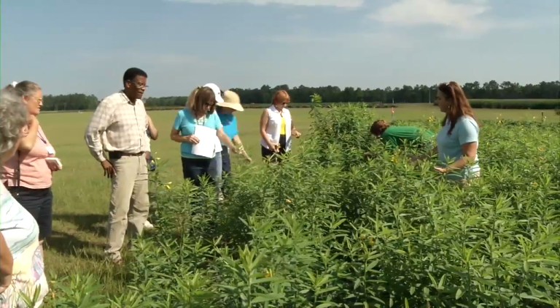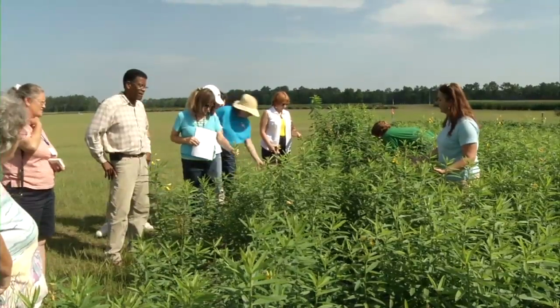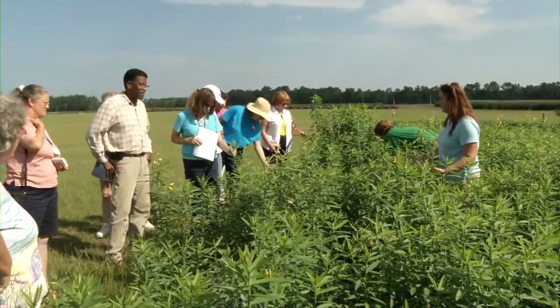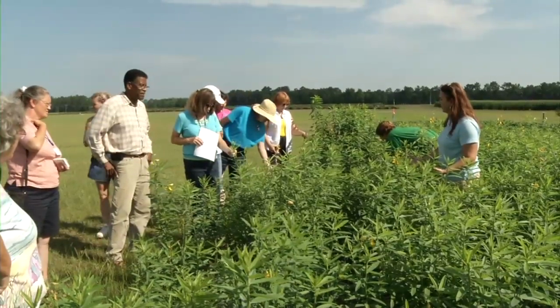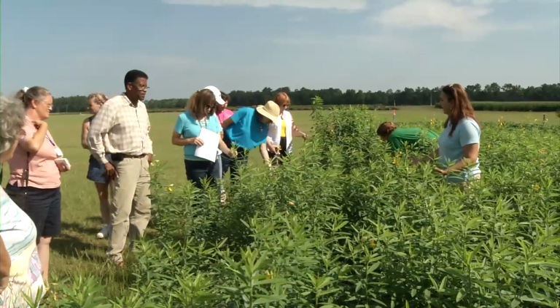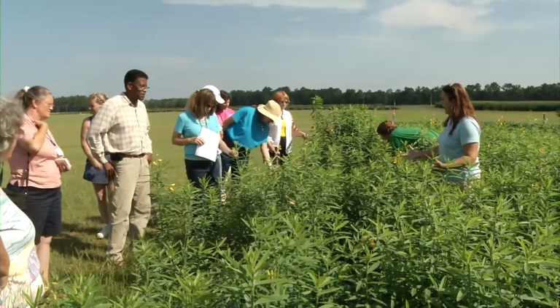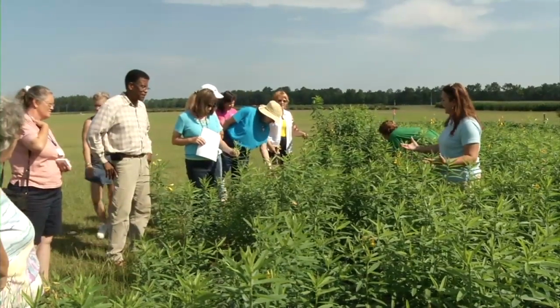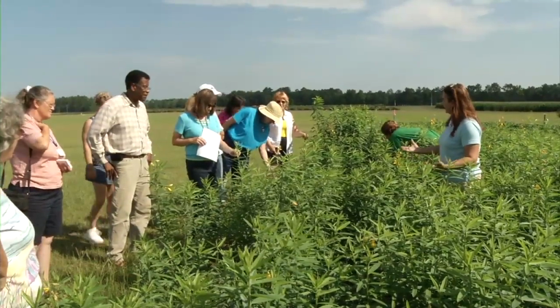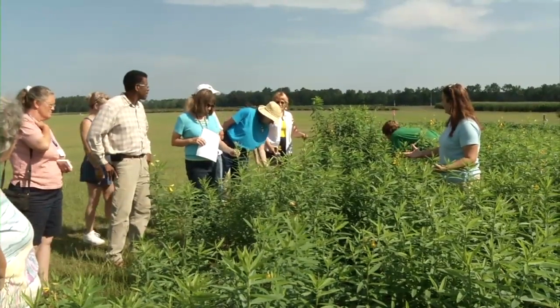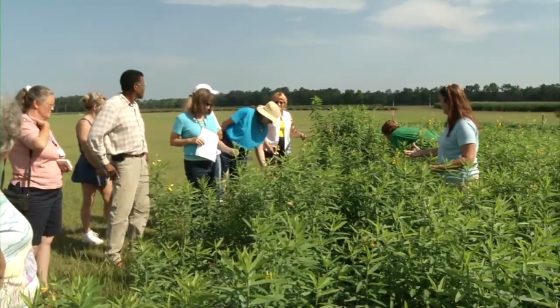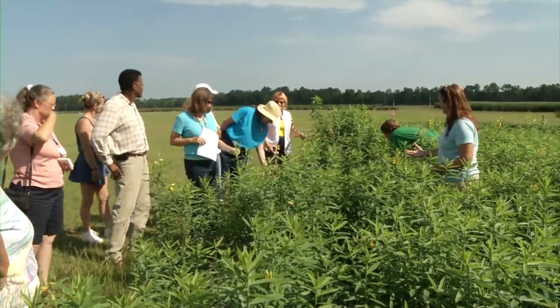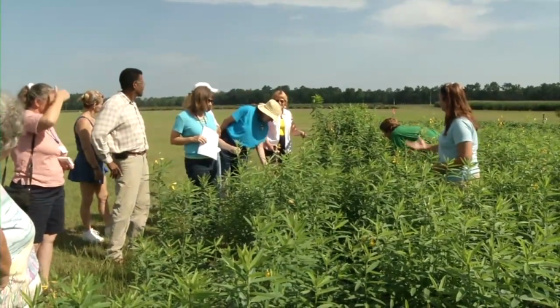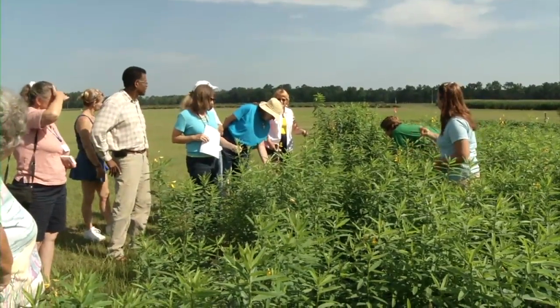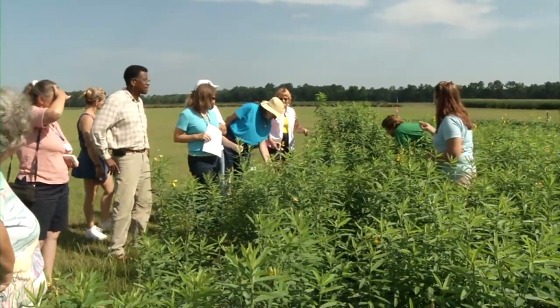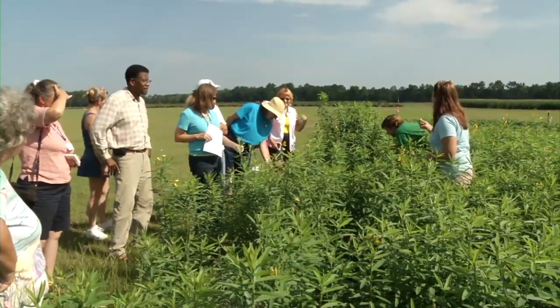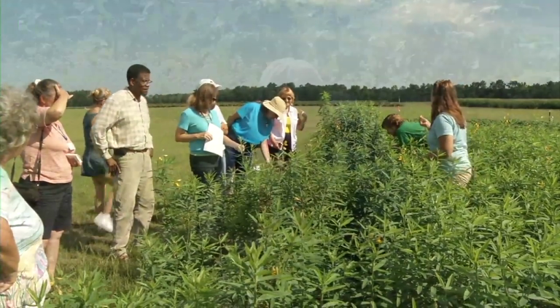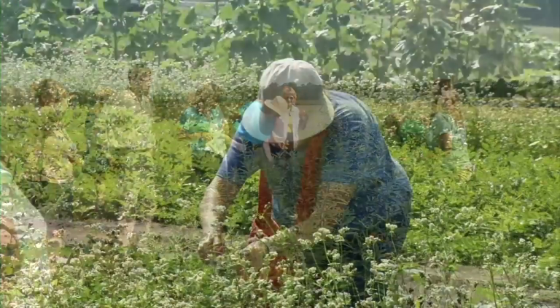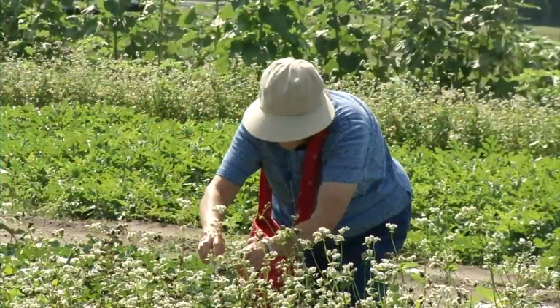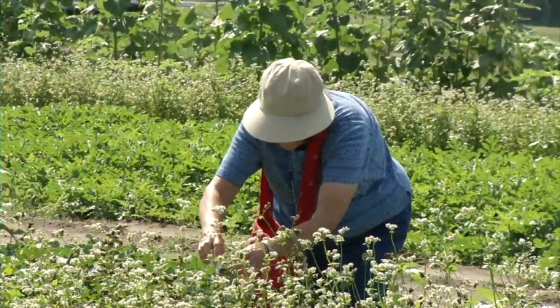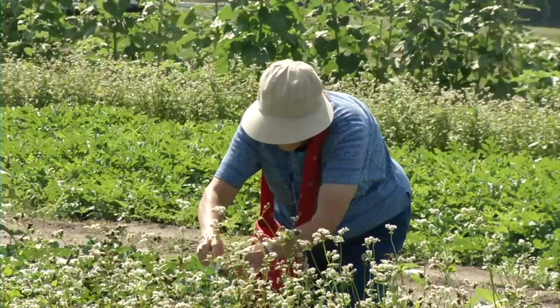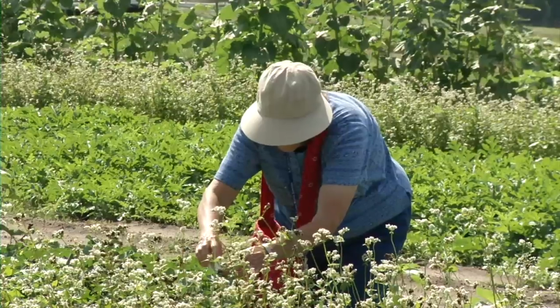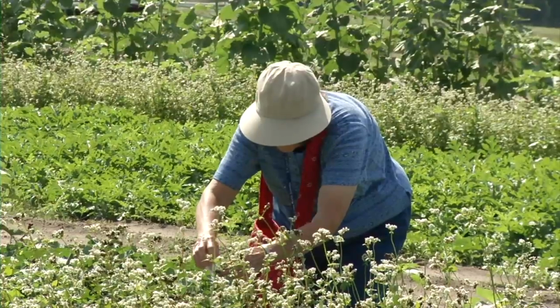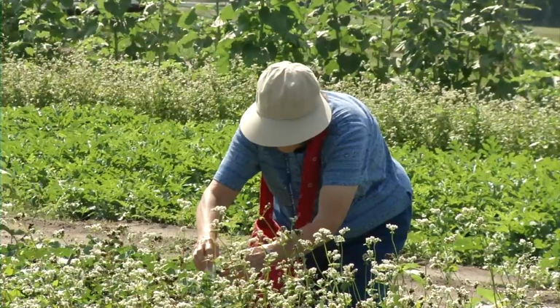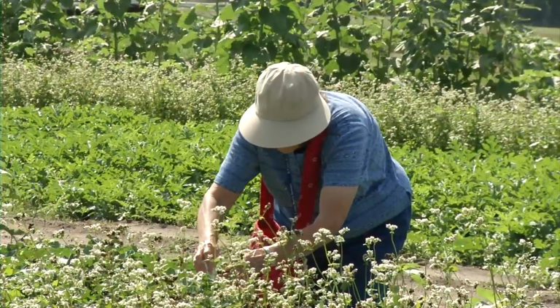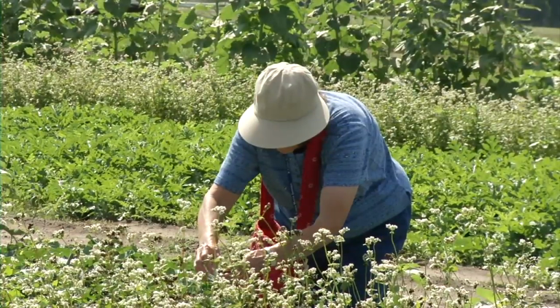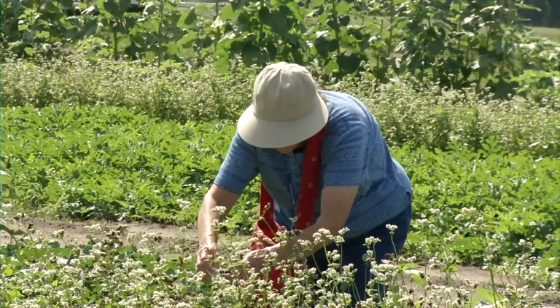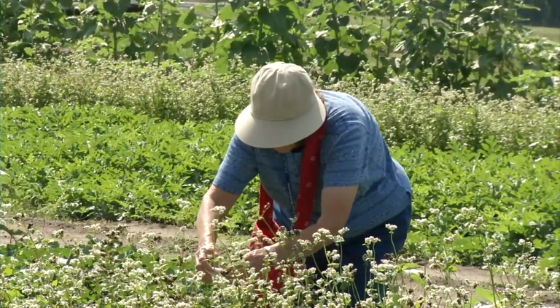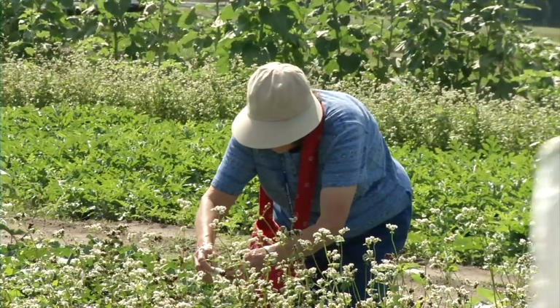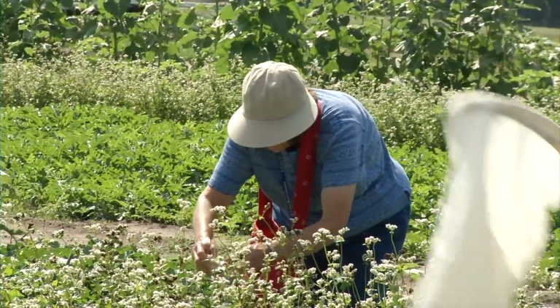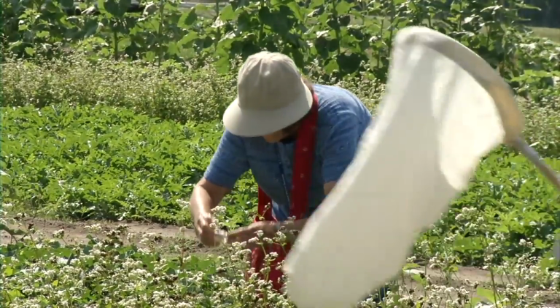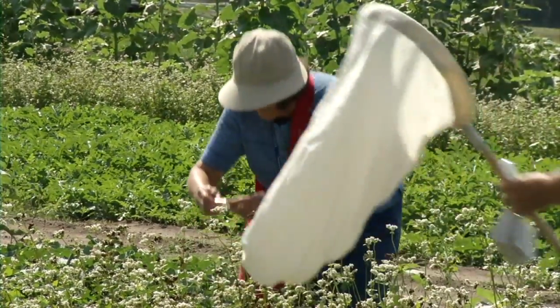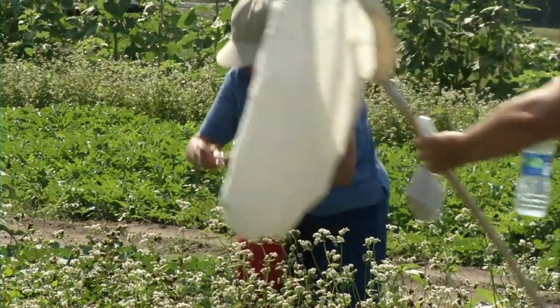The four stations we have today are cover crops, and then we have a scouting activity where they'll go out and collect the insects.